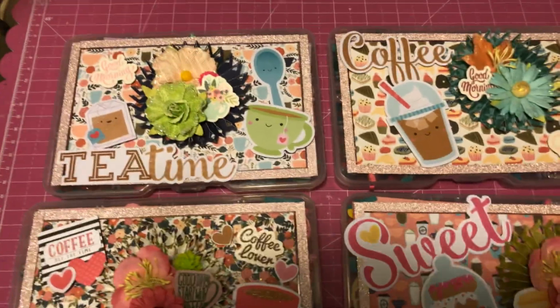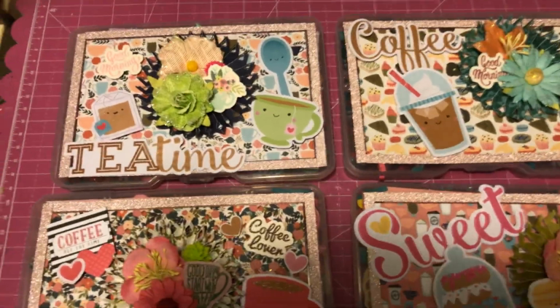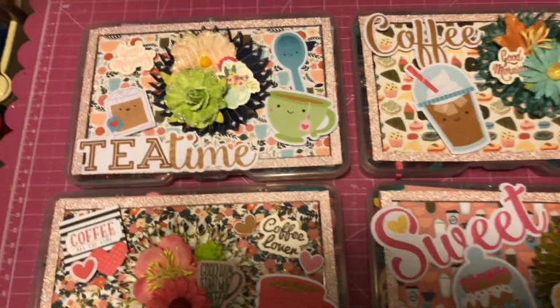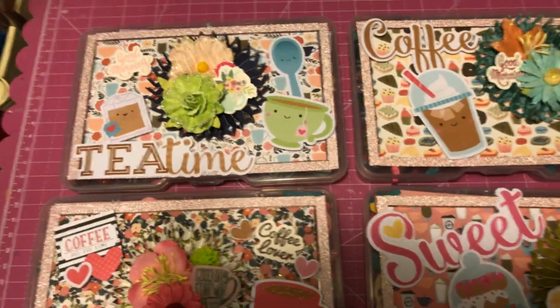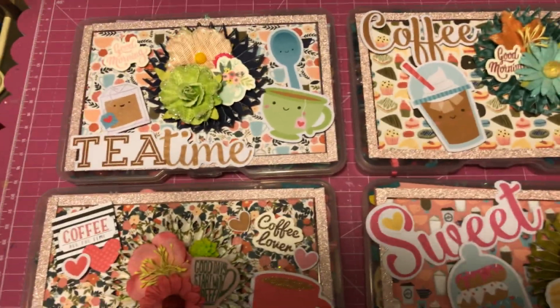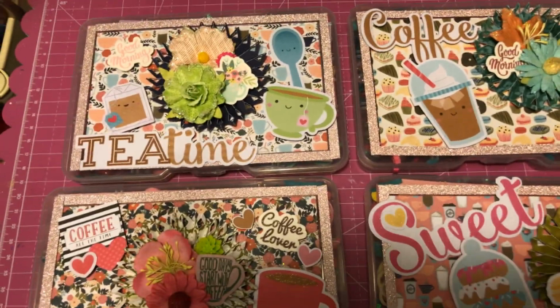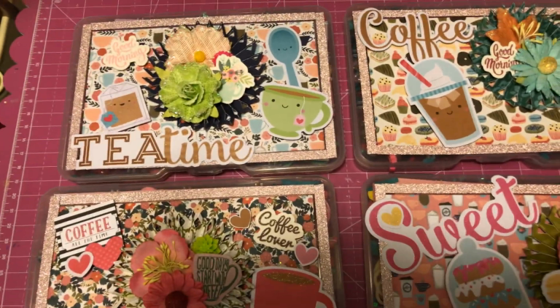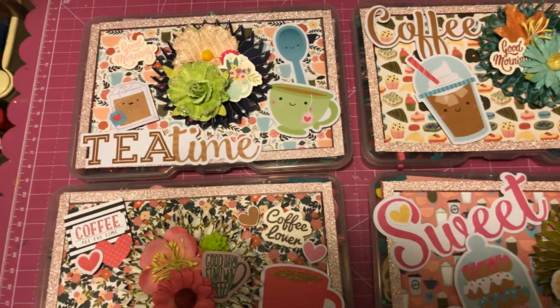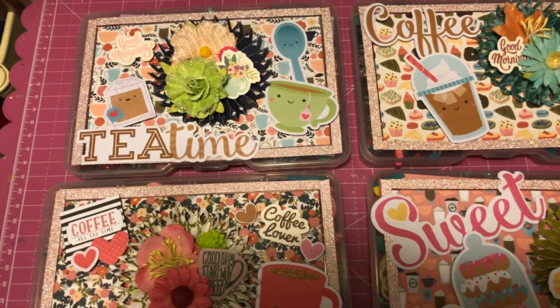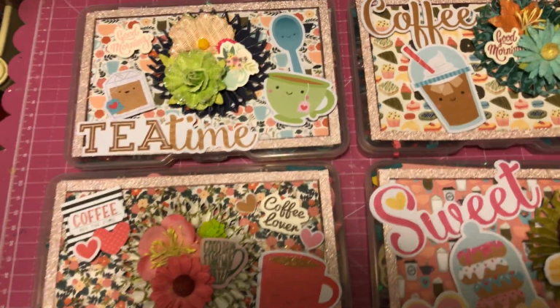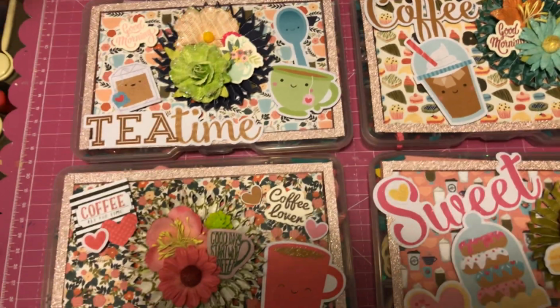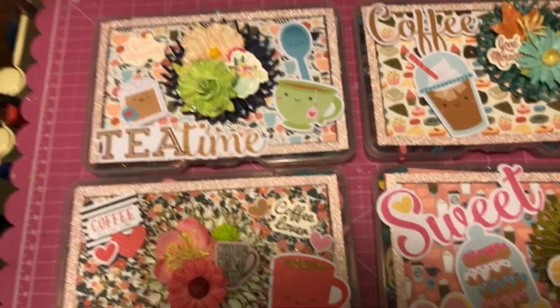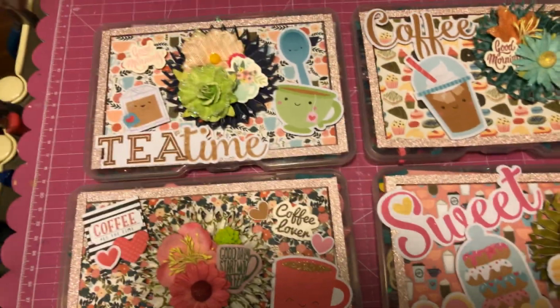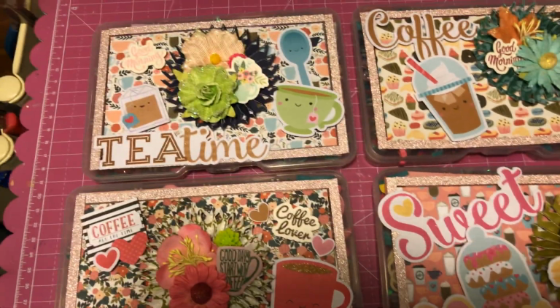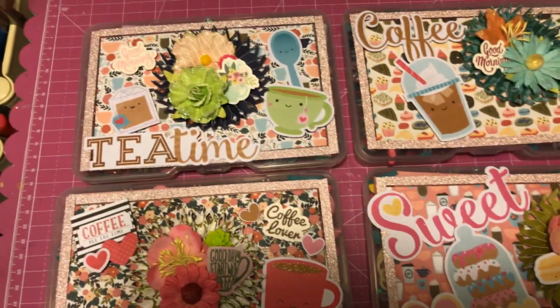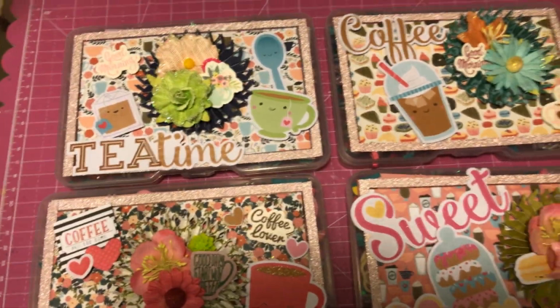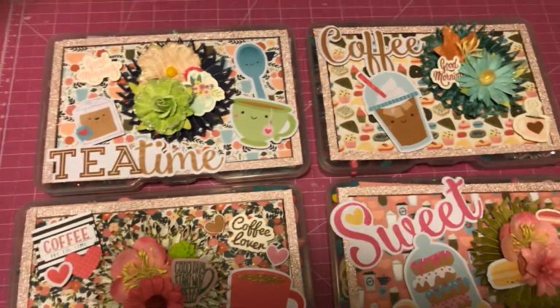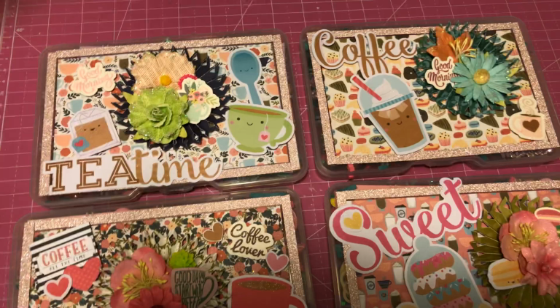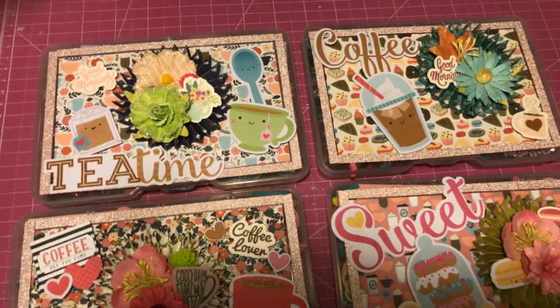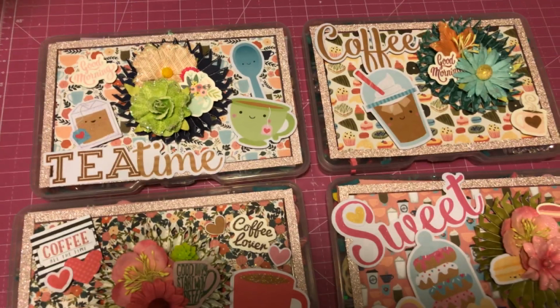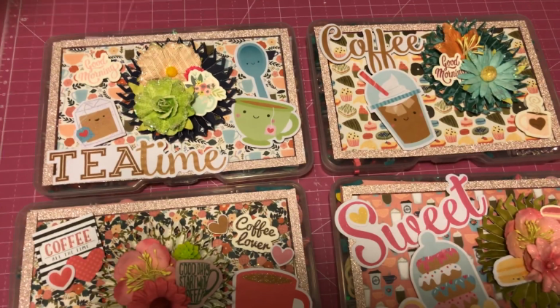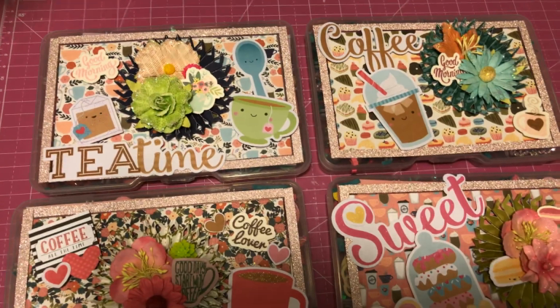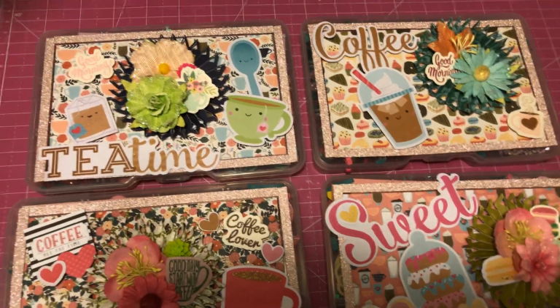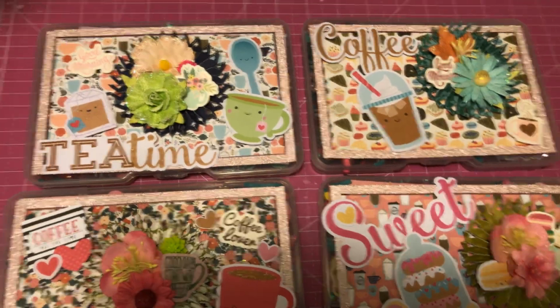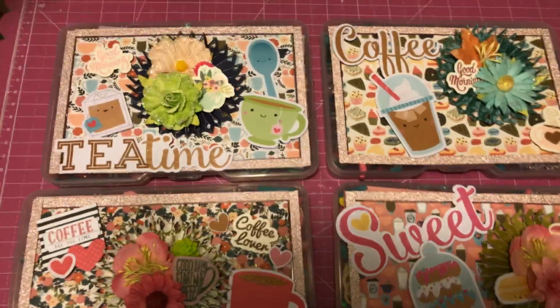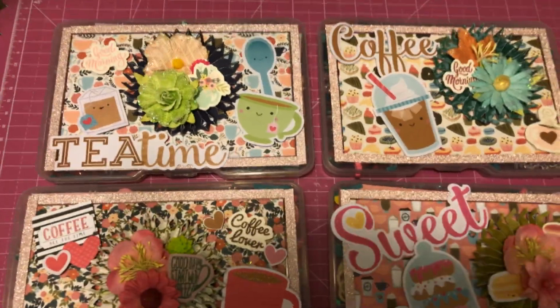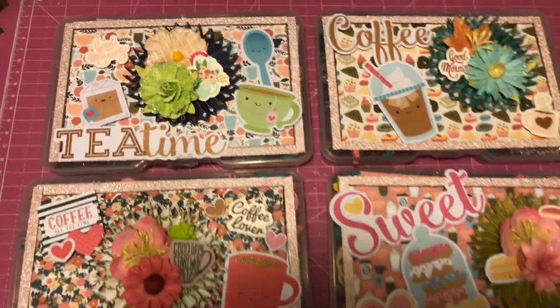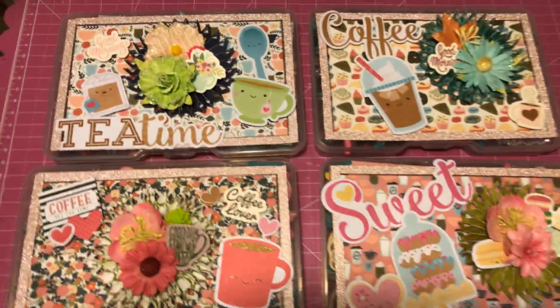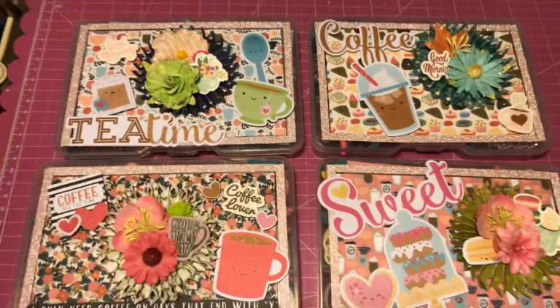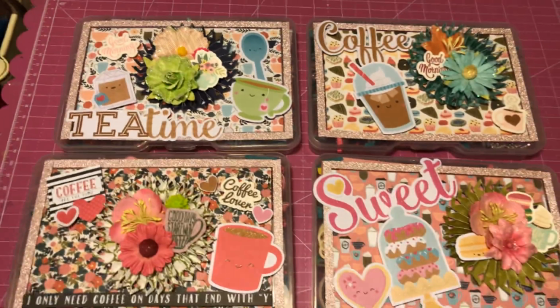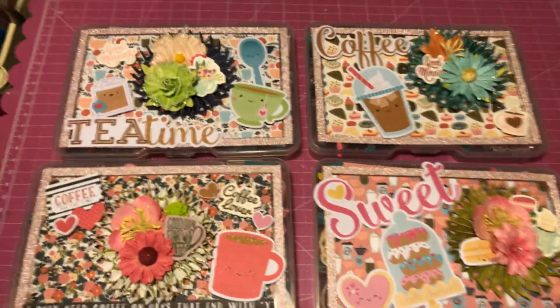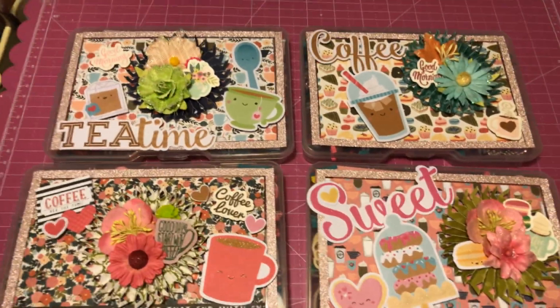So we're supposed to make three. I made one for her, and then you mail three to her, and you receive three back.